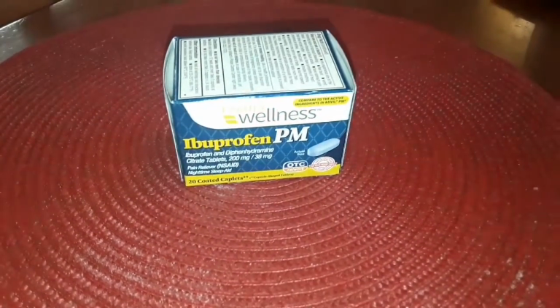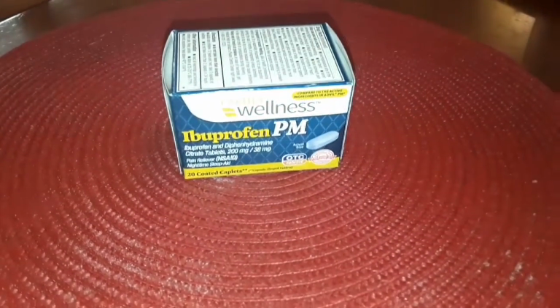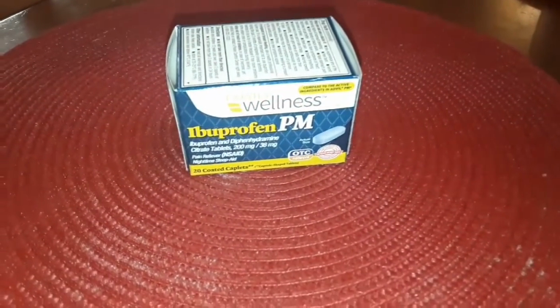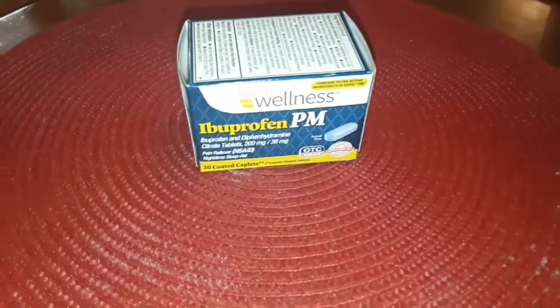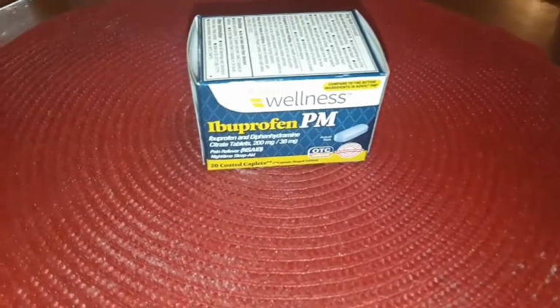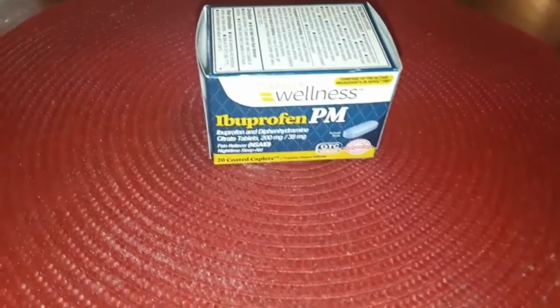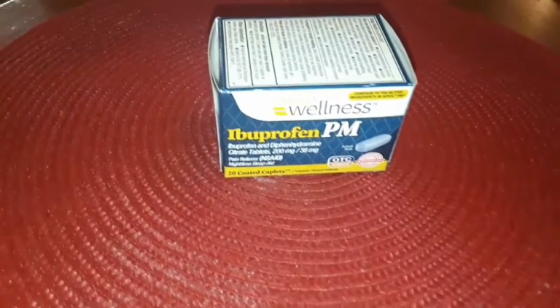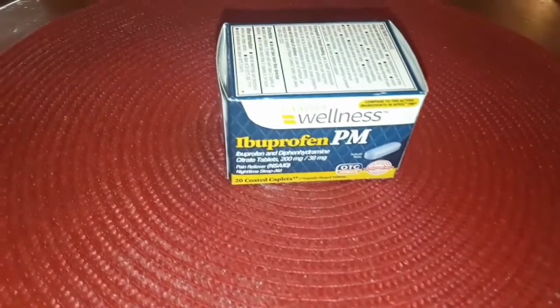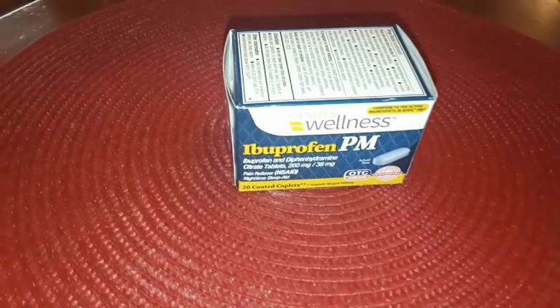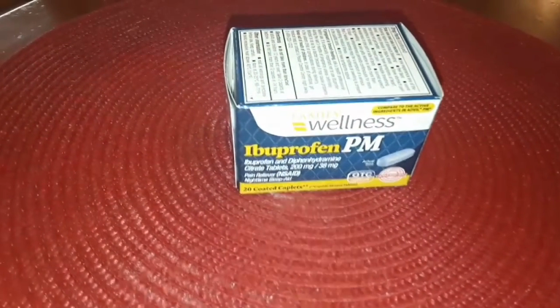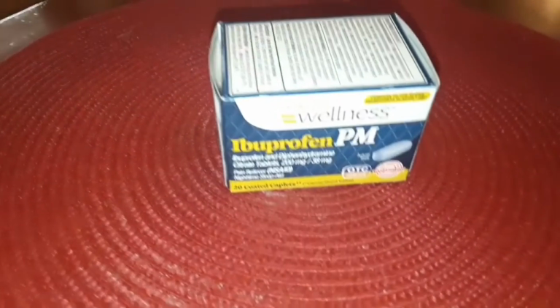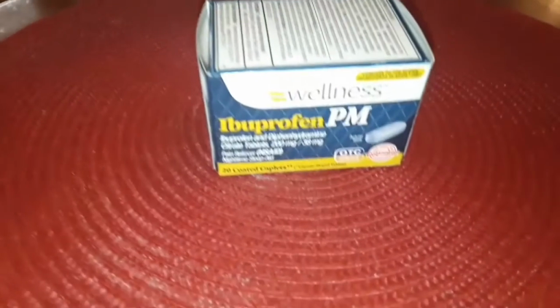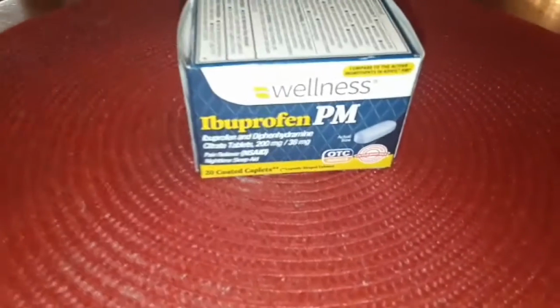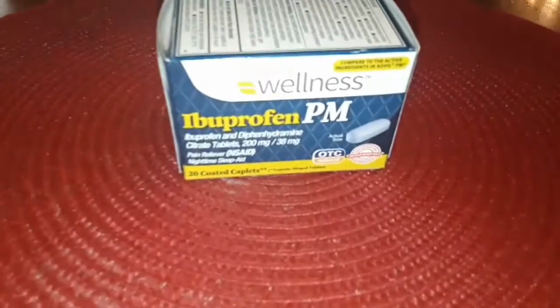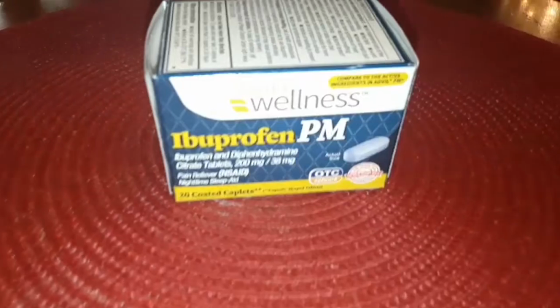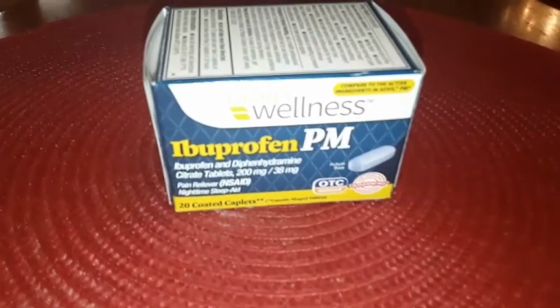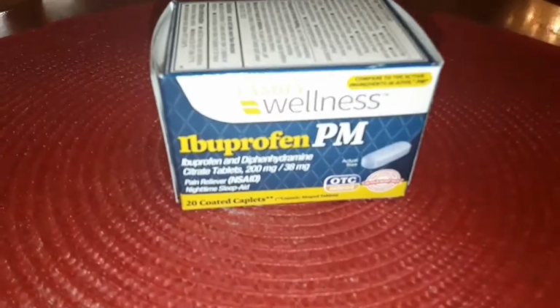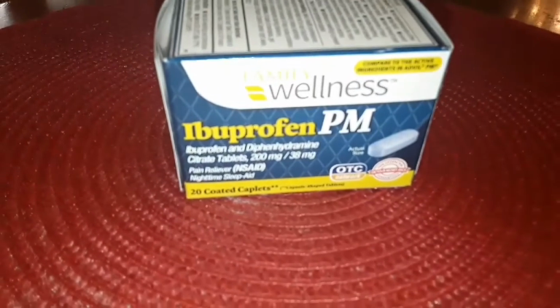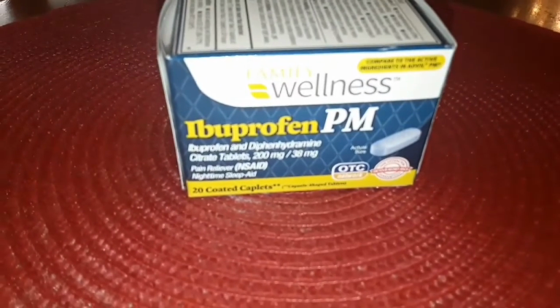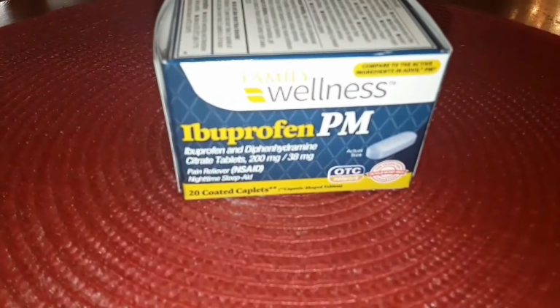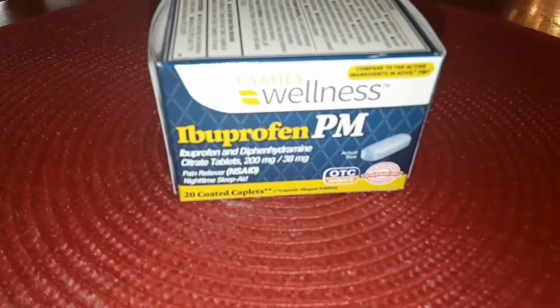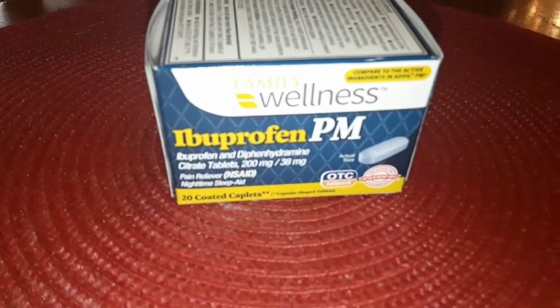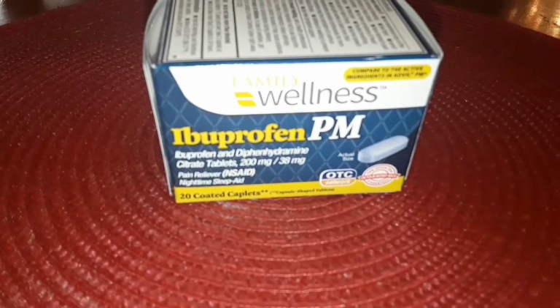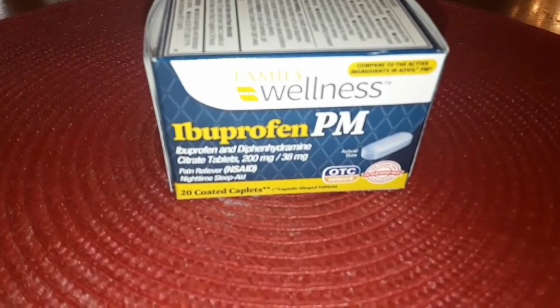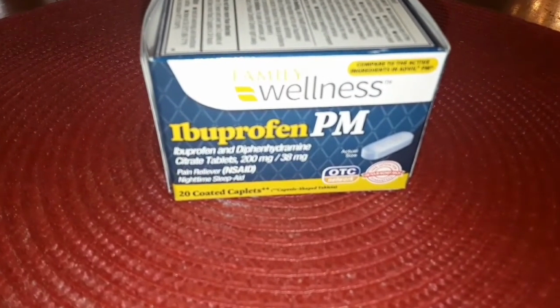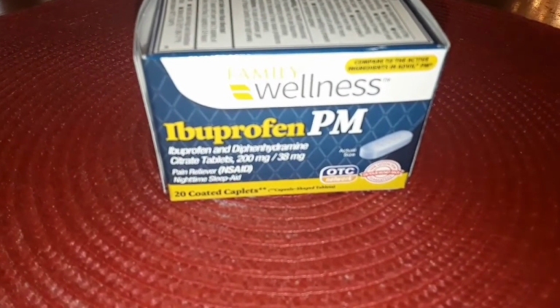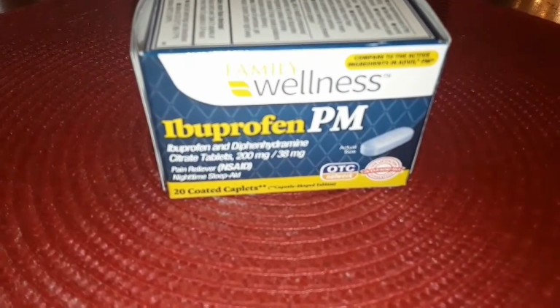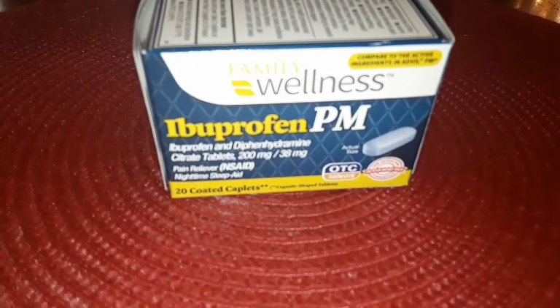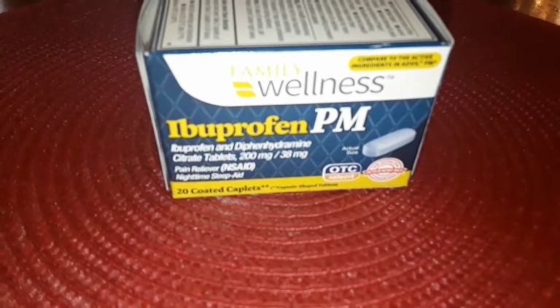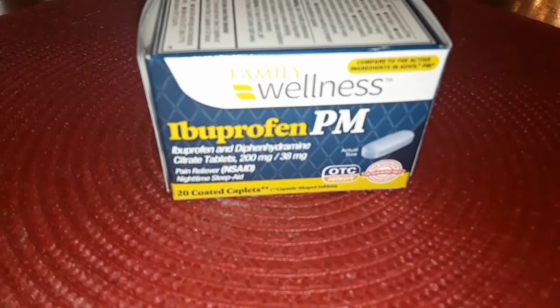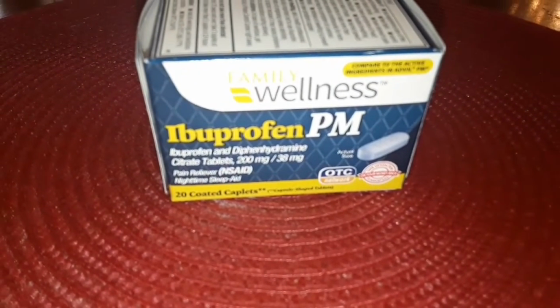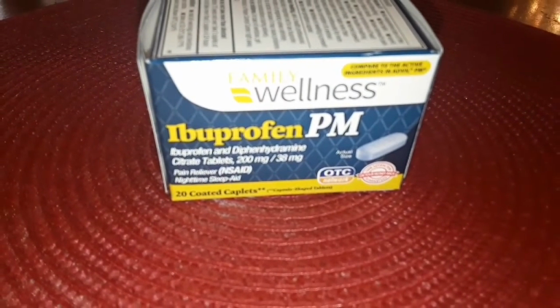Nothing special here — the Family Dollar brand of ibuprofen PM. They work perfectly for me, just when I'm feeling a little anxious at night sometimes. Two dollars.